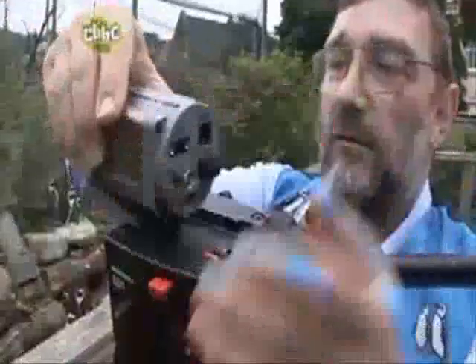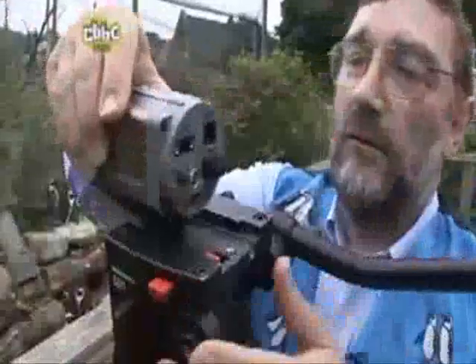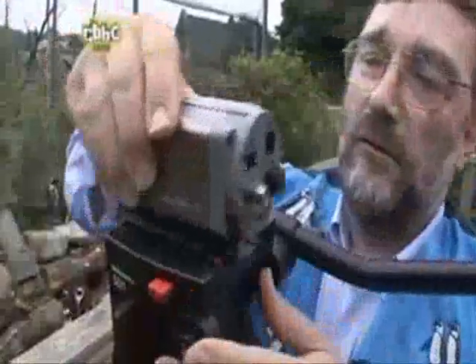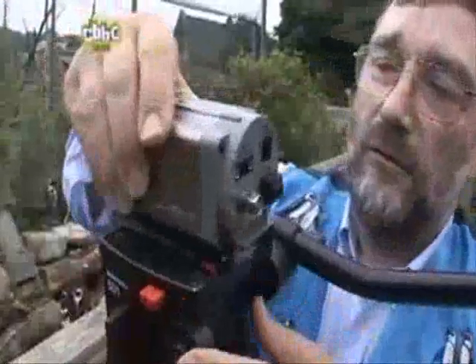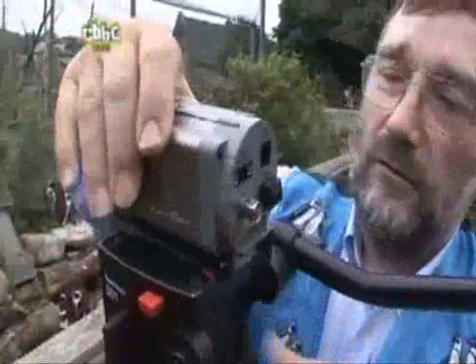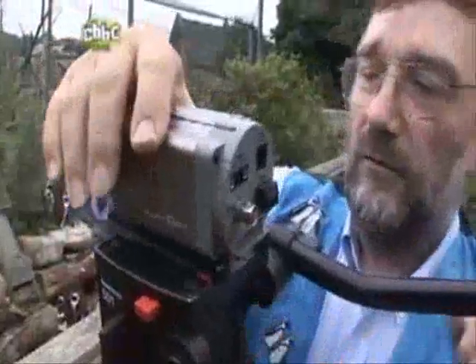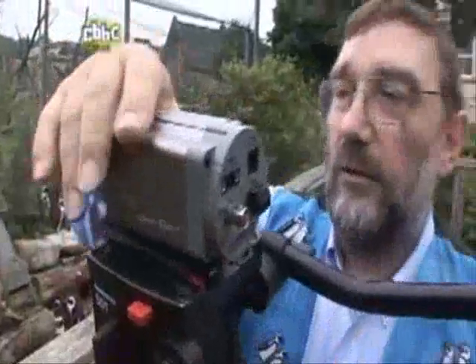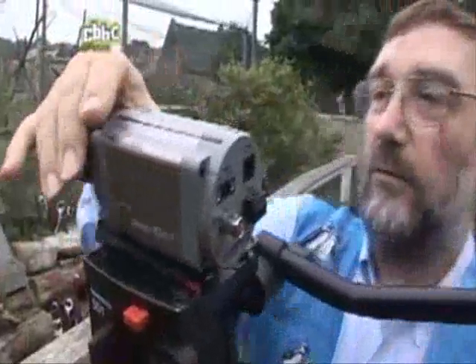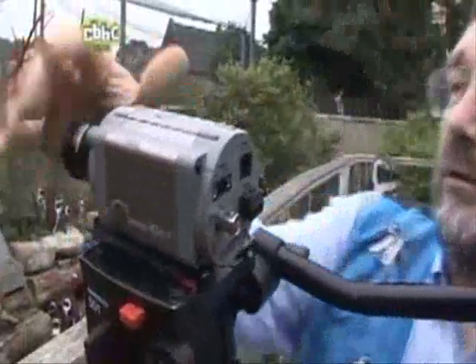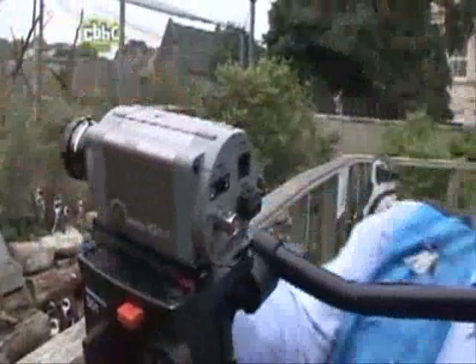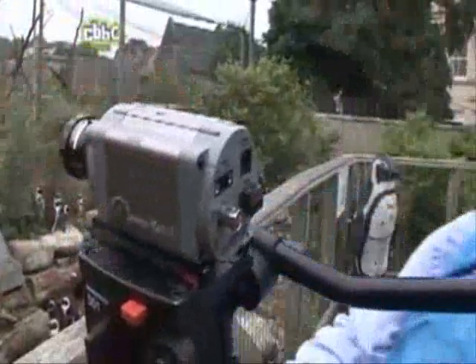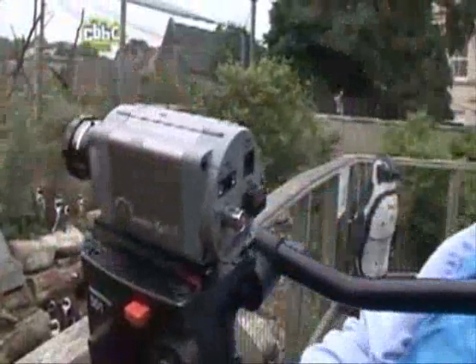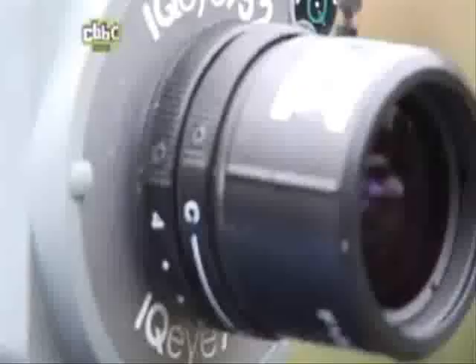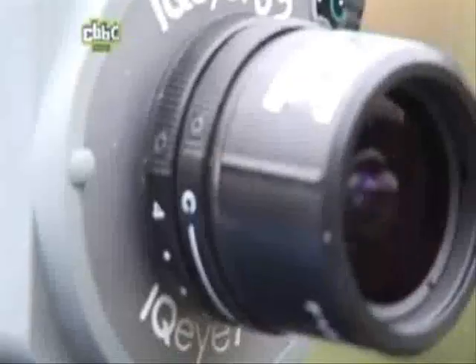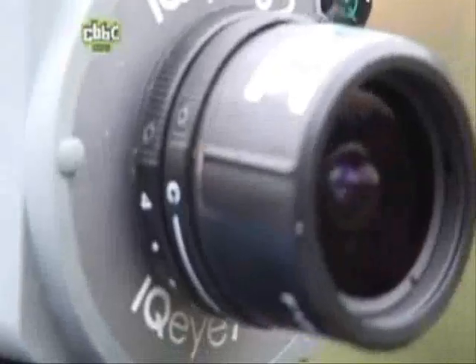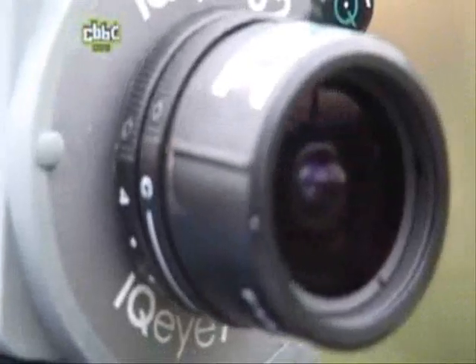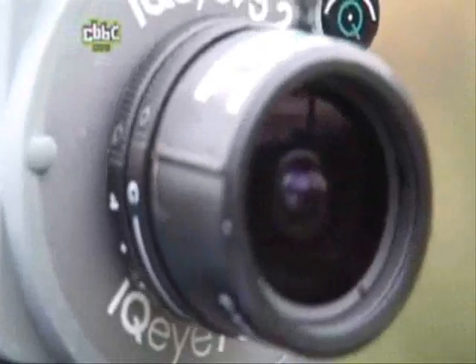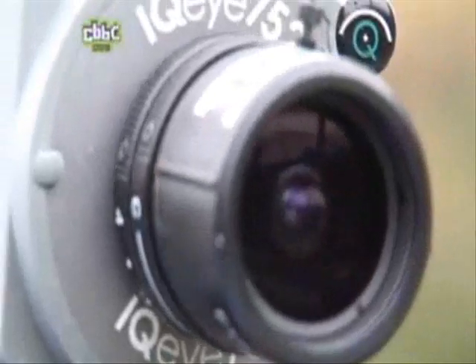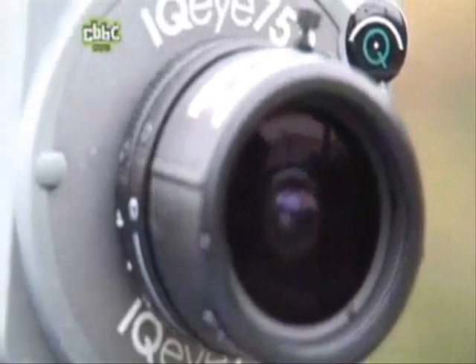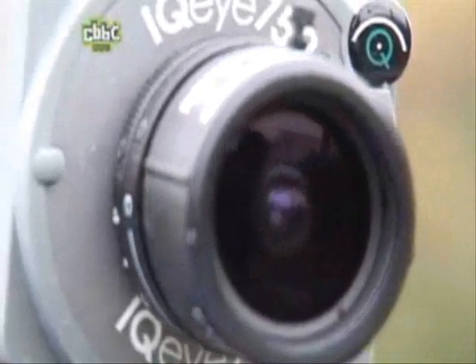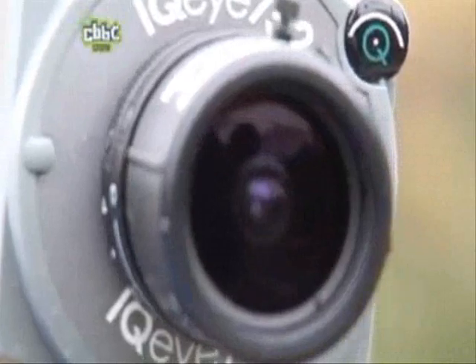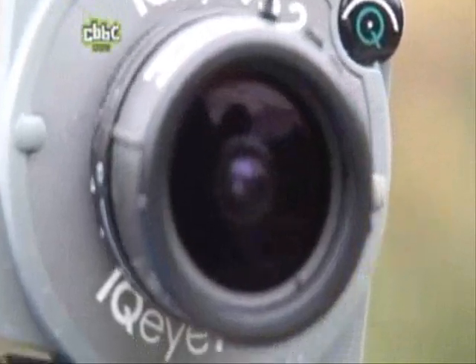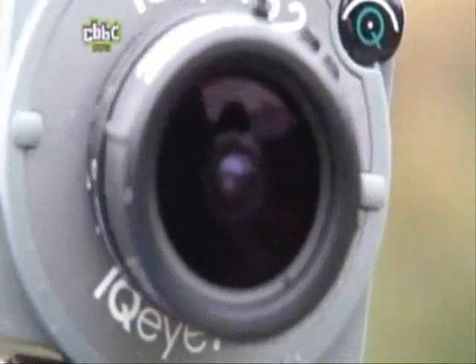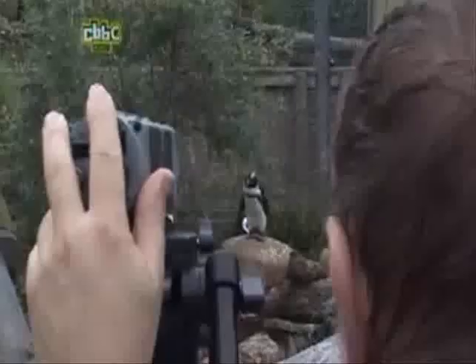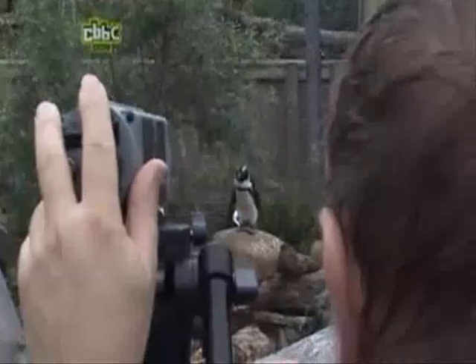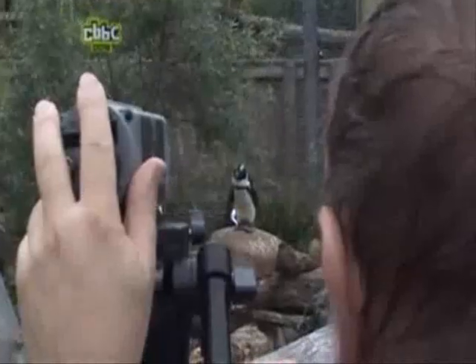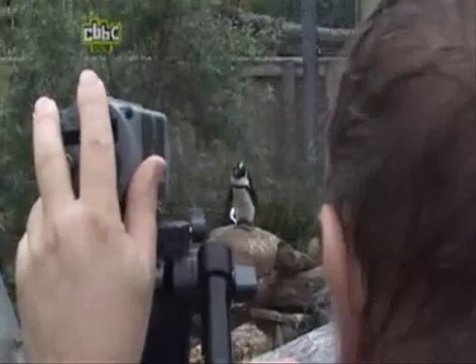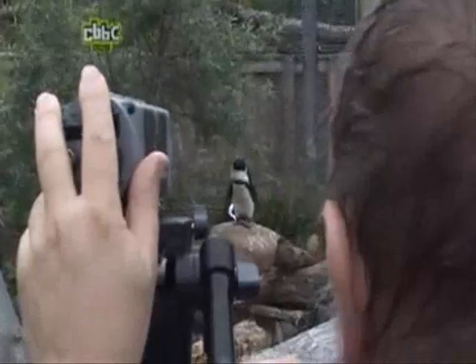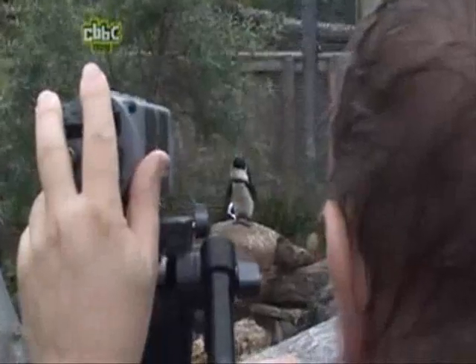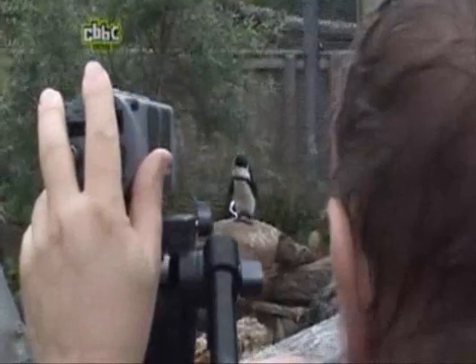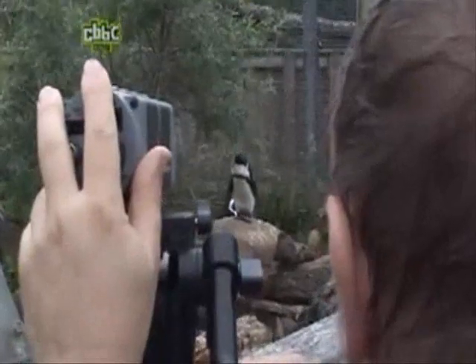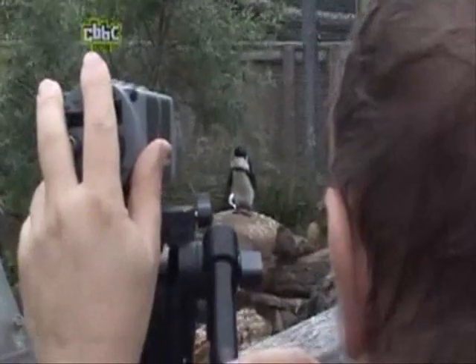But now experts think they've found a more accurate way to pick up the penguins: a computer controlled camera that tracks each individual animal.